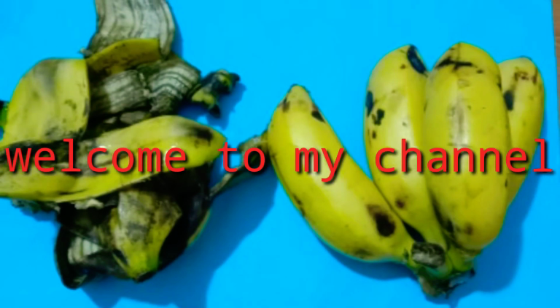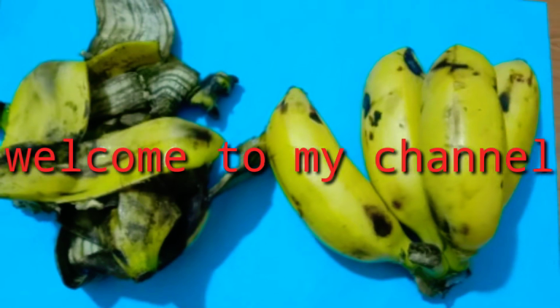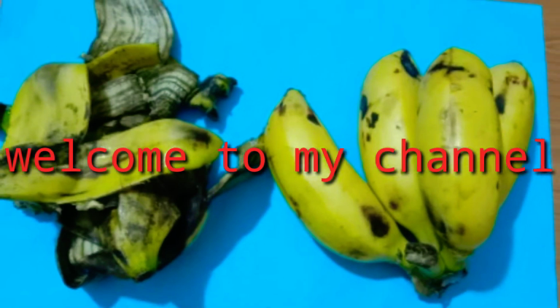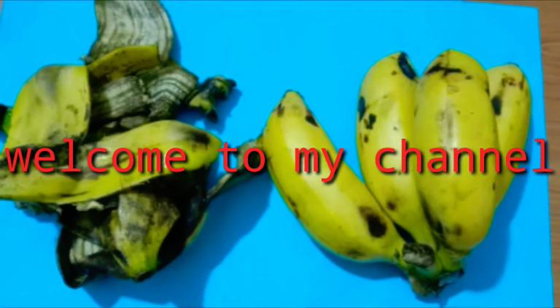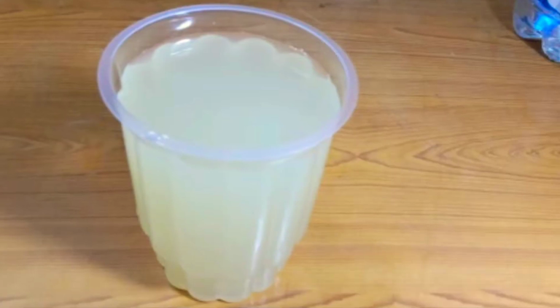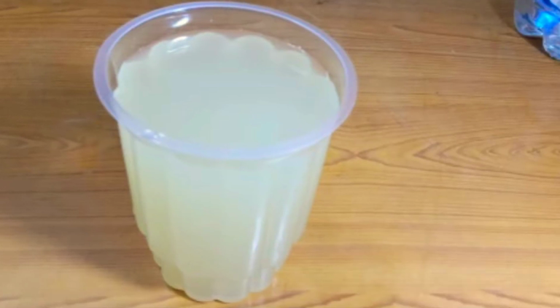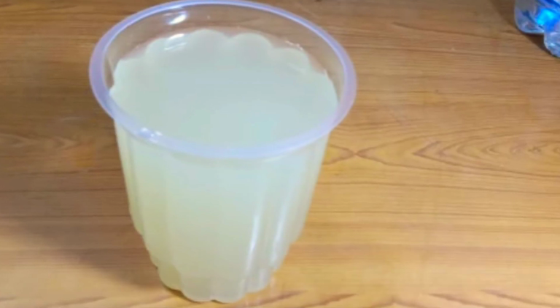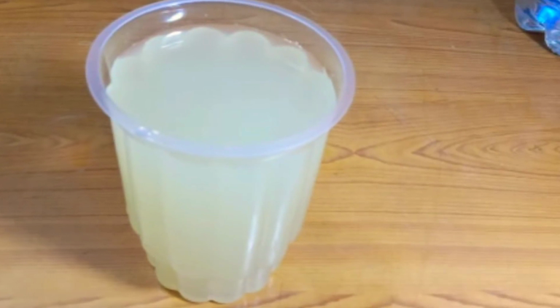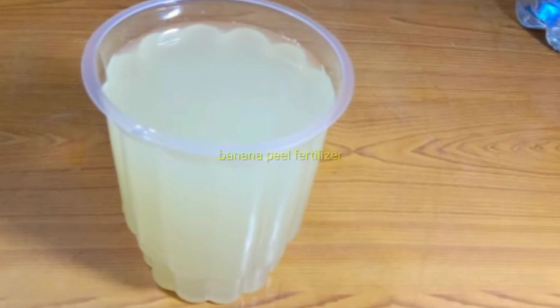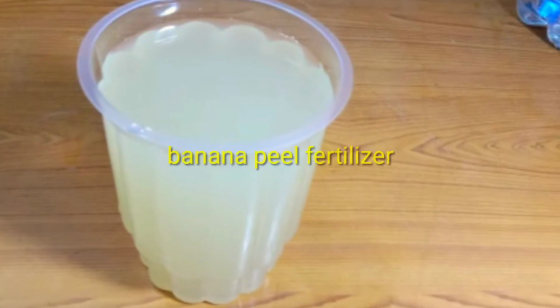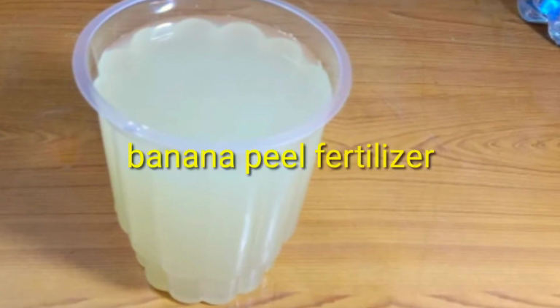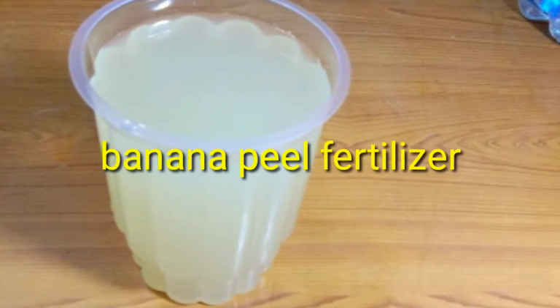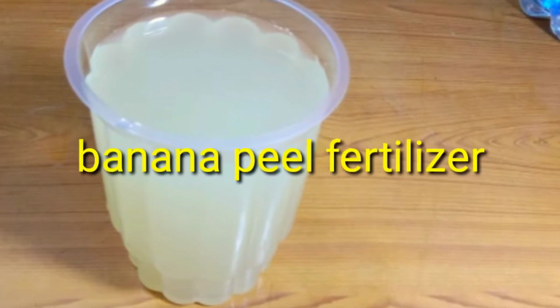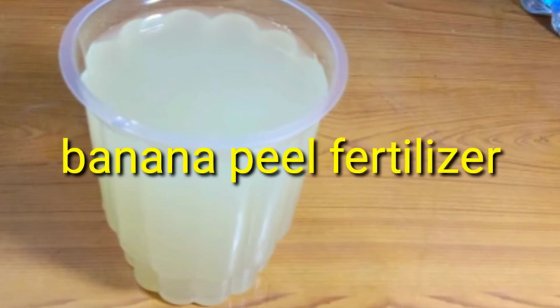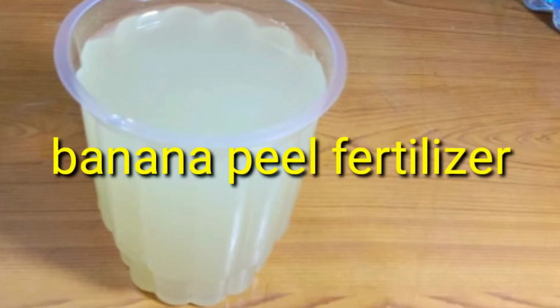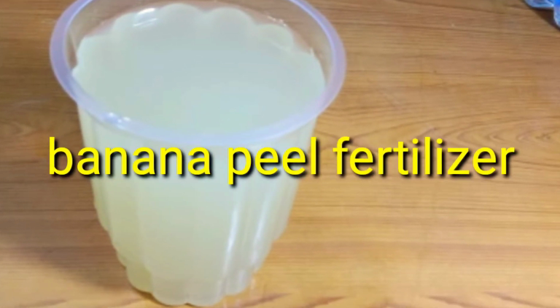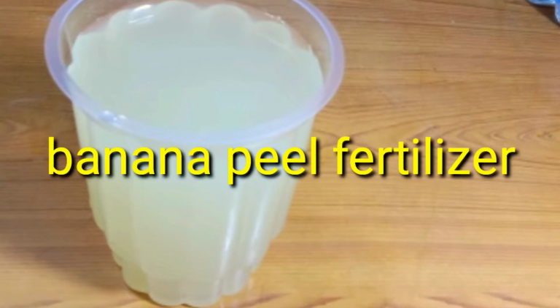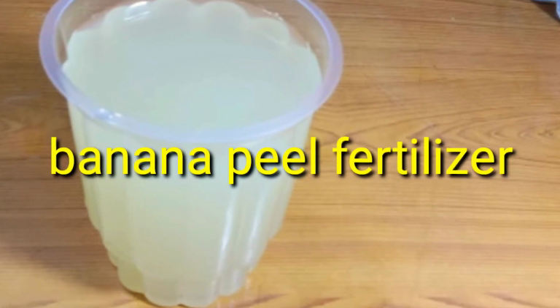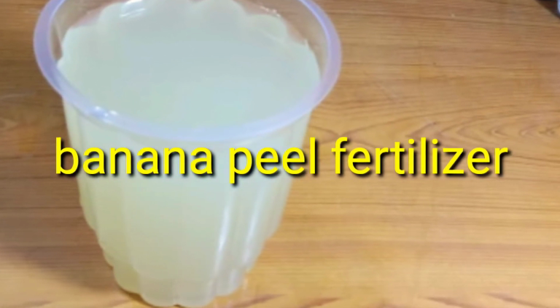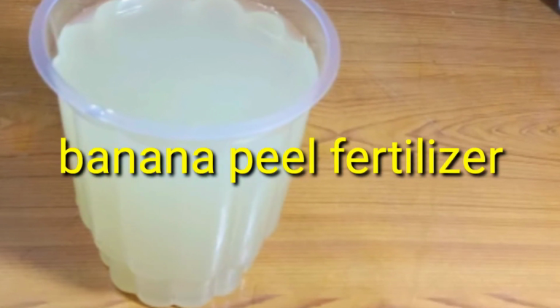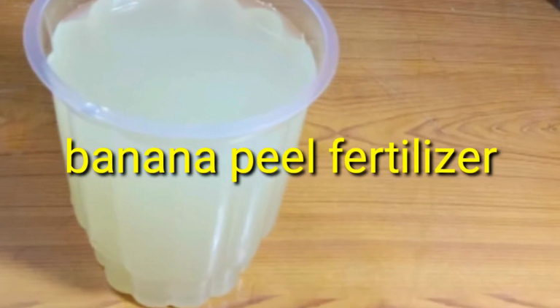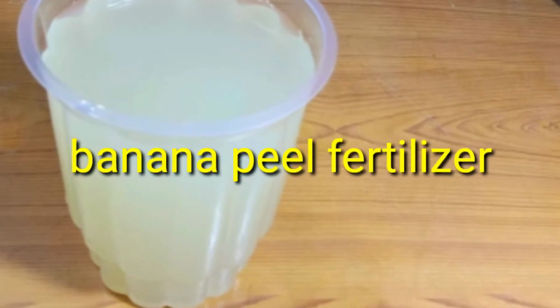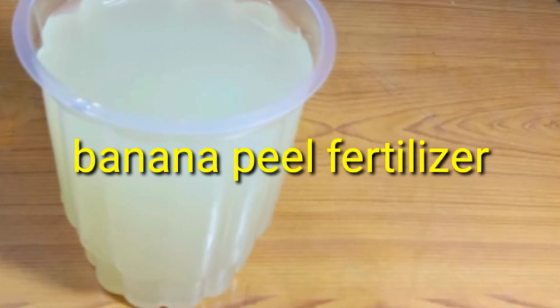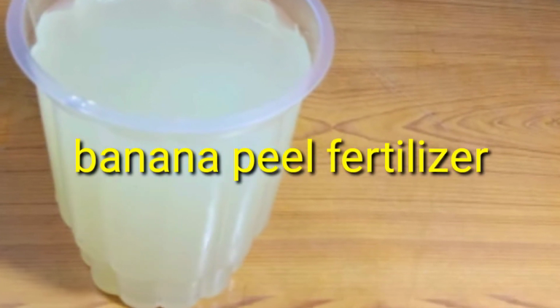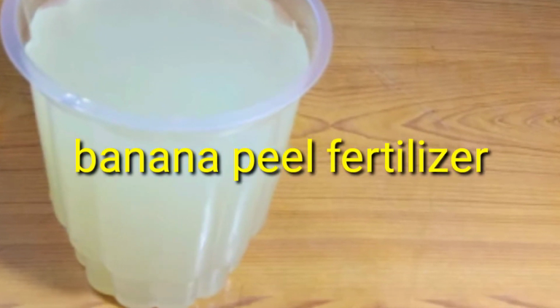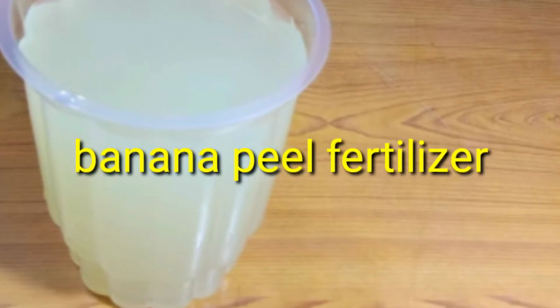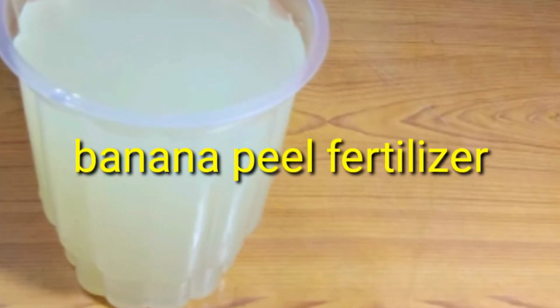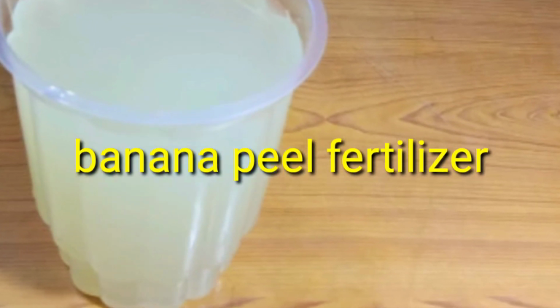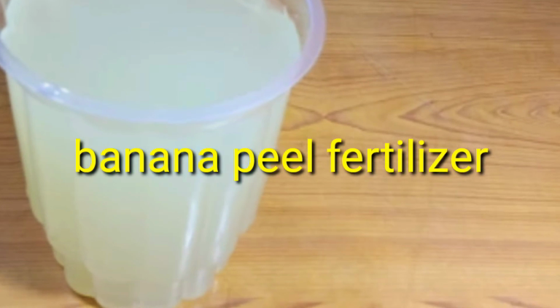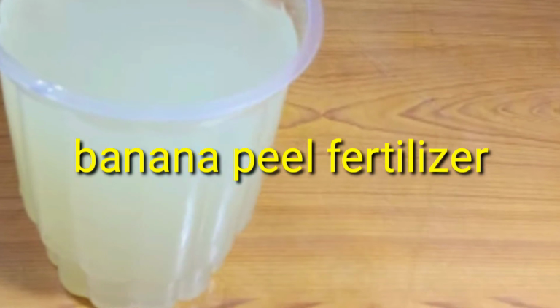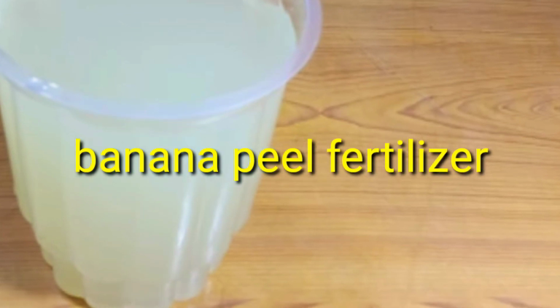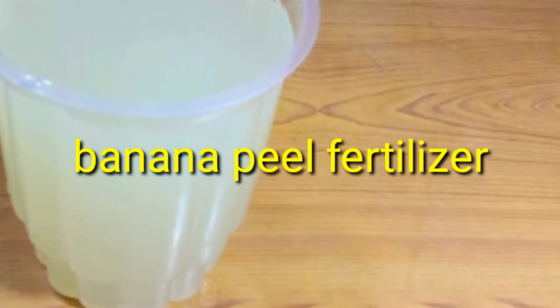I am going to prepare an energy drink for my life. I am going to prepare a banana peel fertilizer for you.